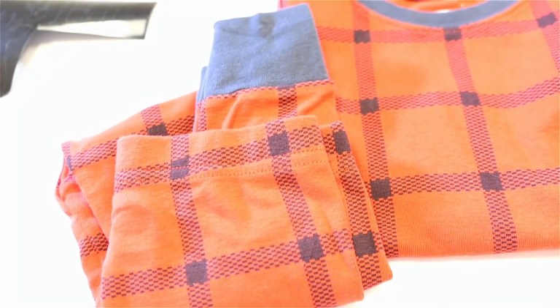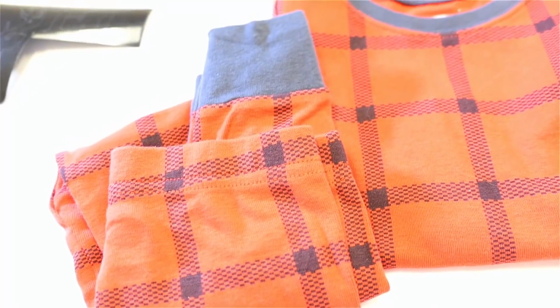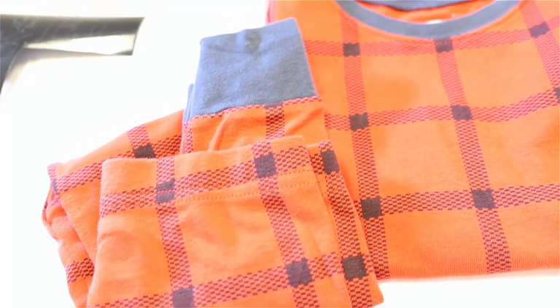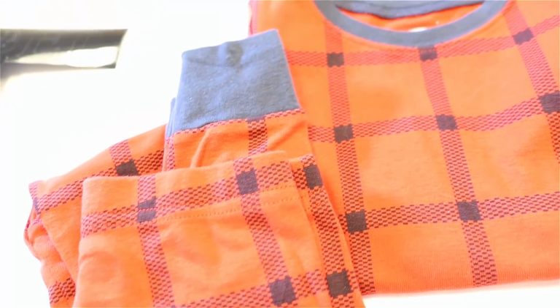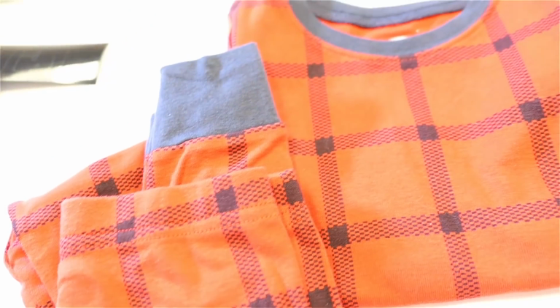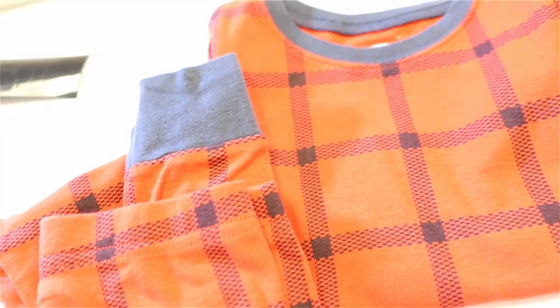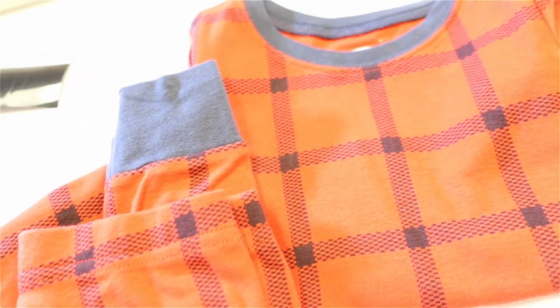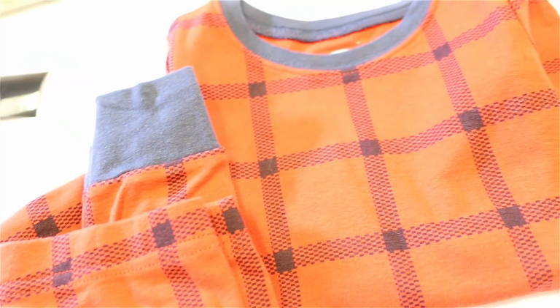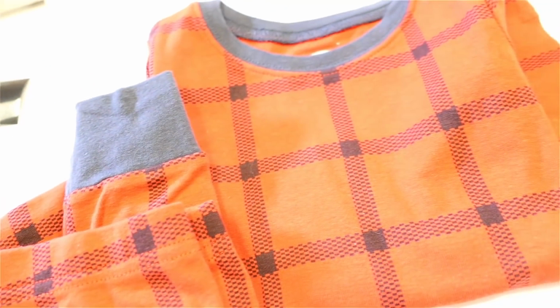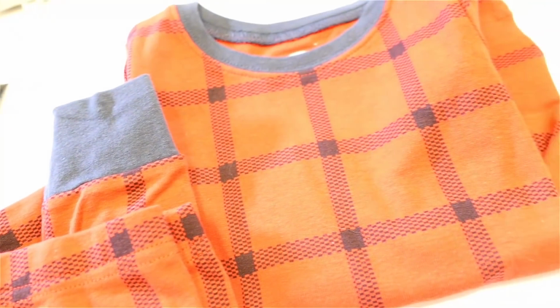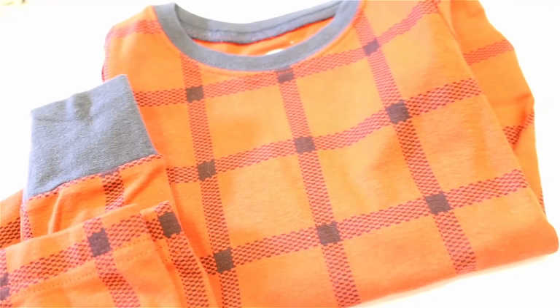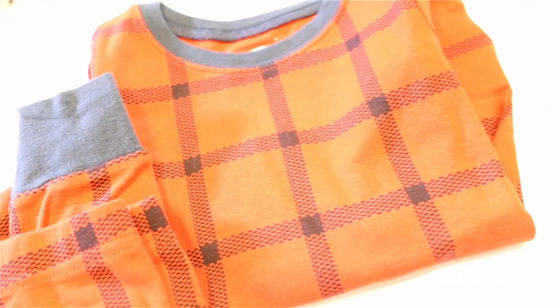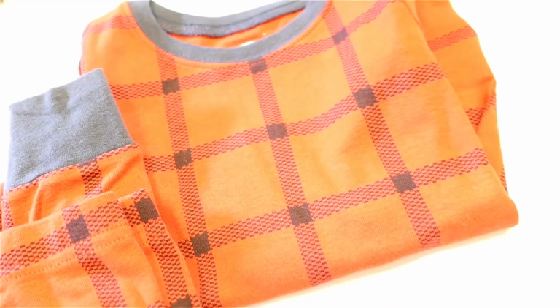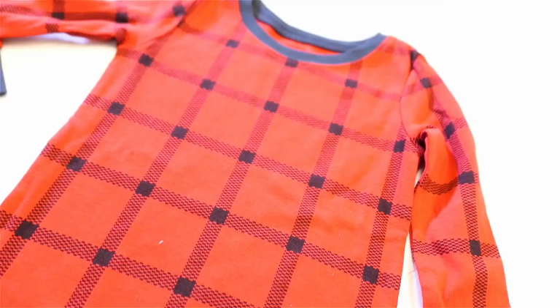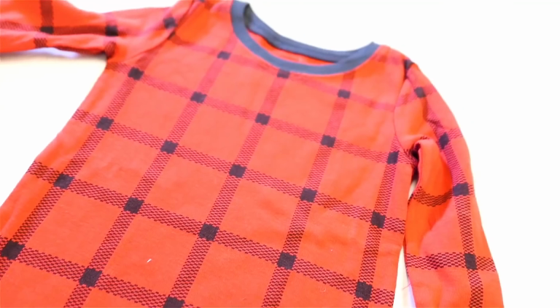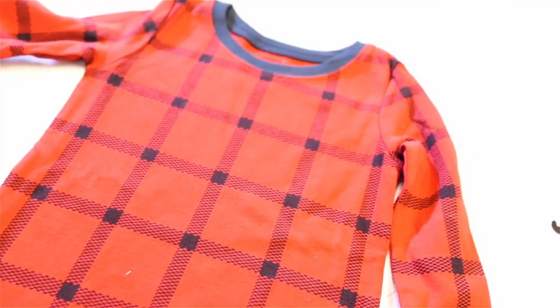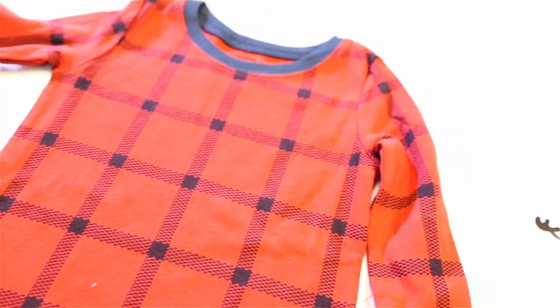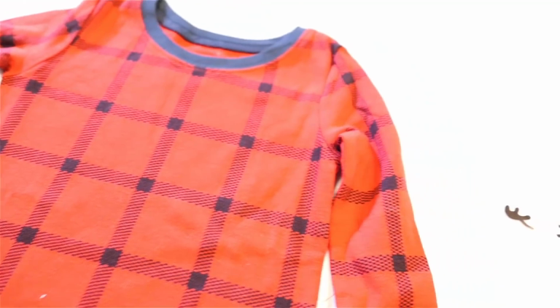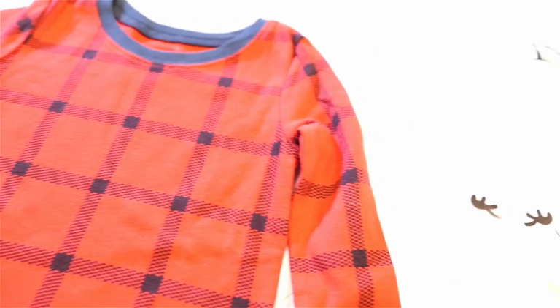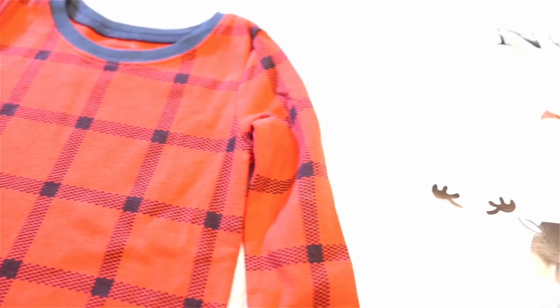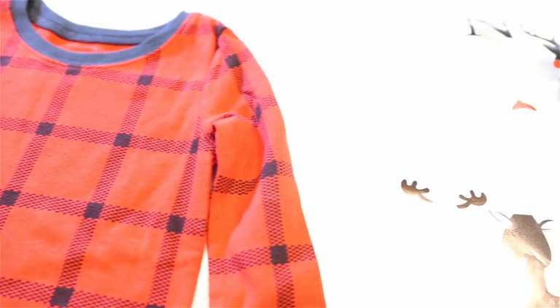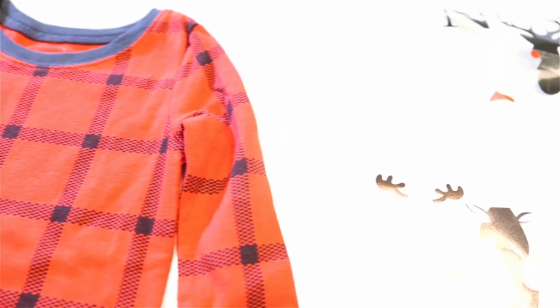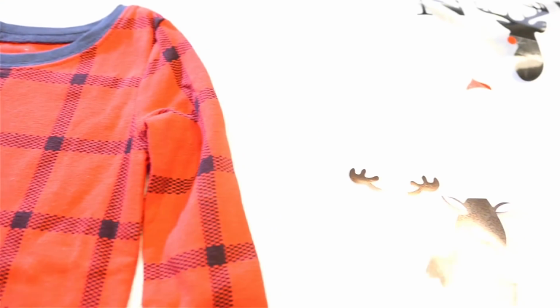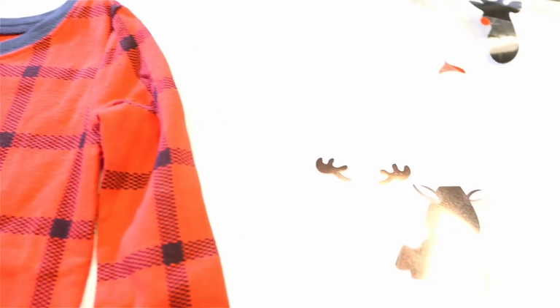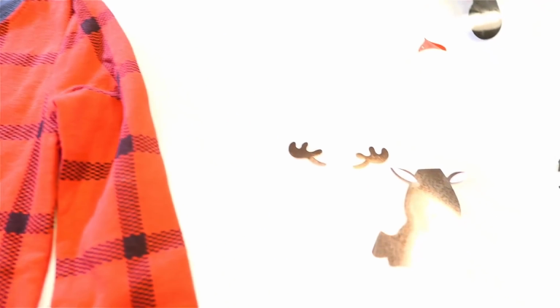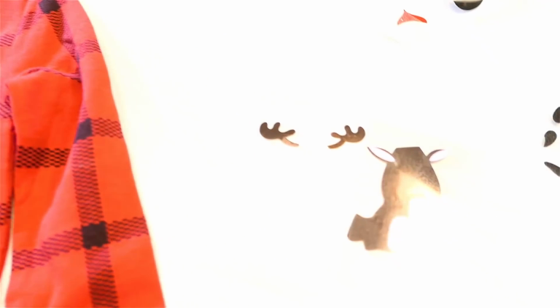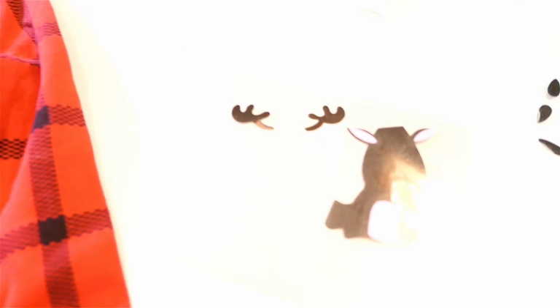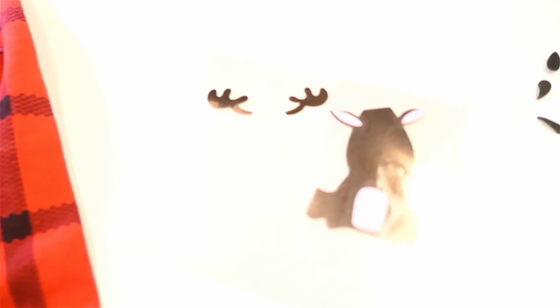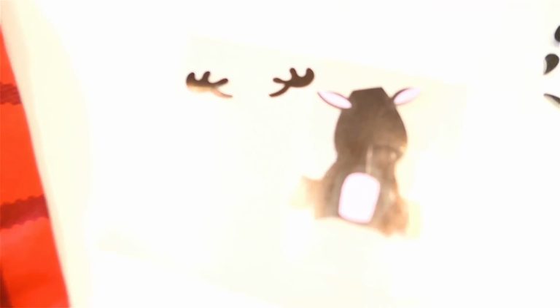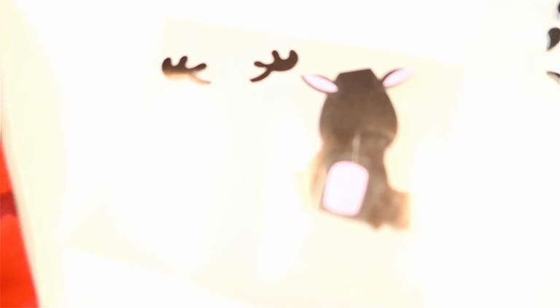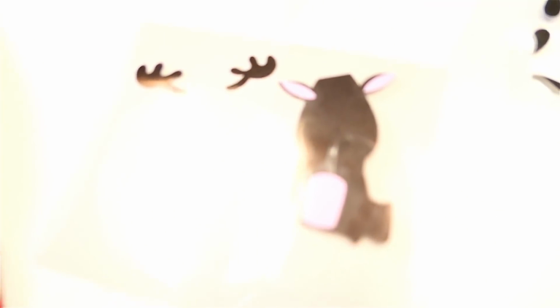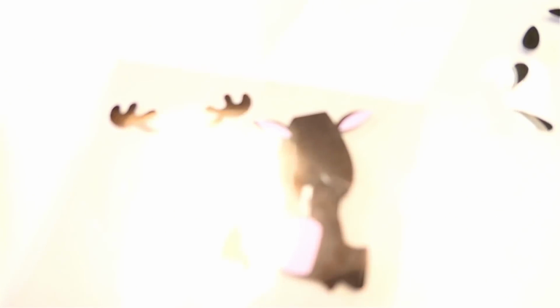Alright, so I started with some blank PJs. I got these at Old Navy — they were super cute and they were on sale, so that's always fun.